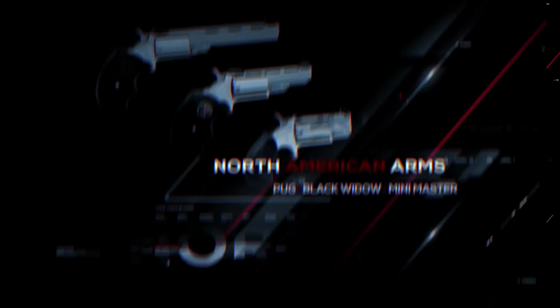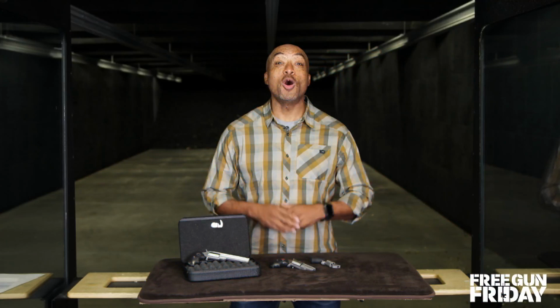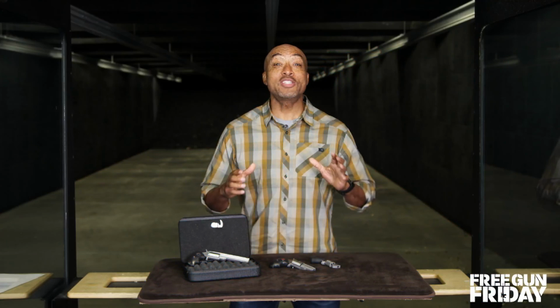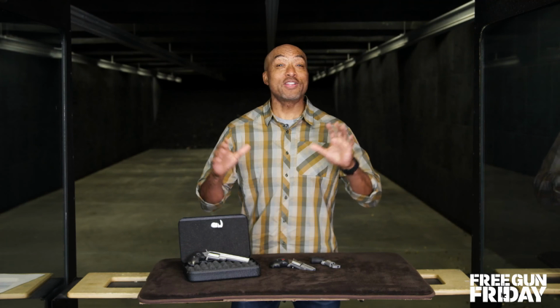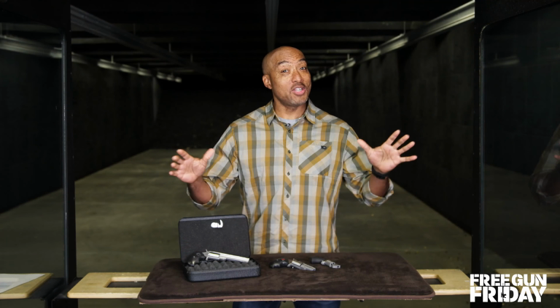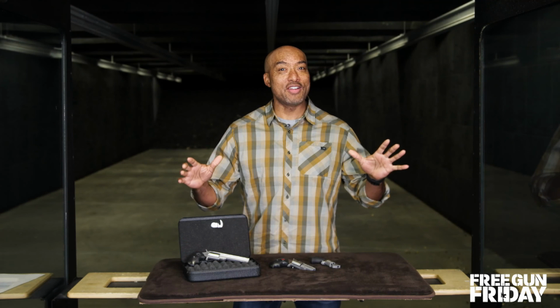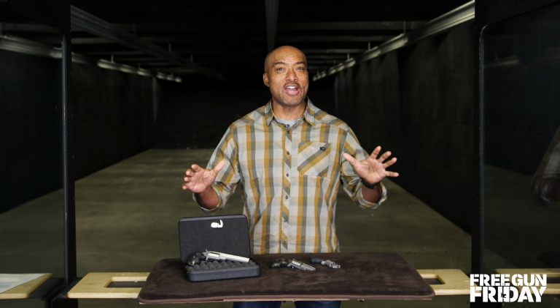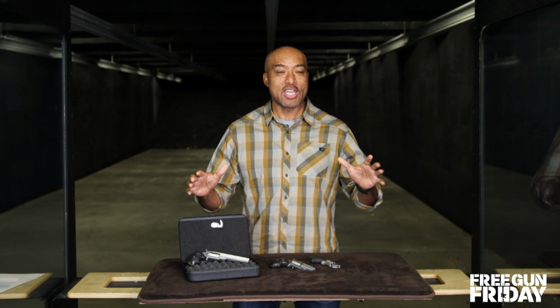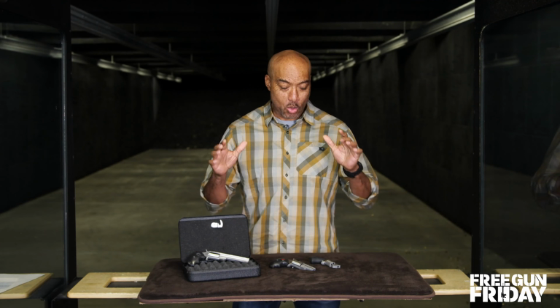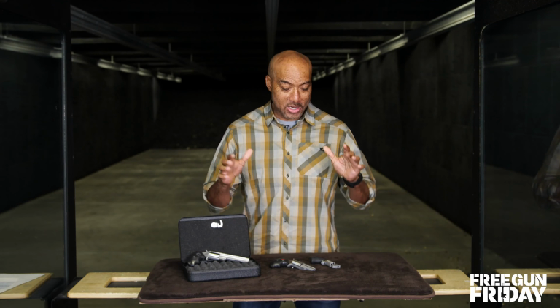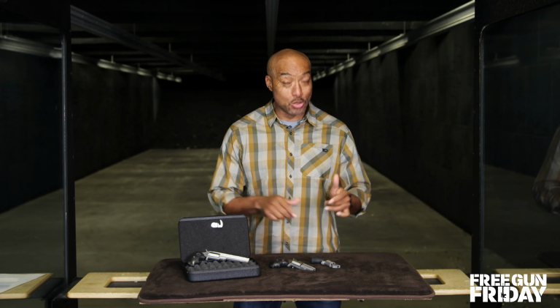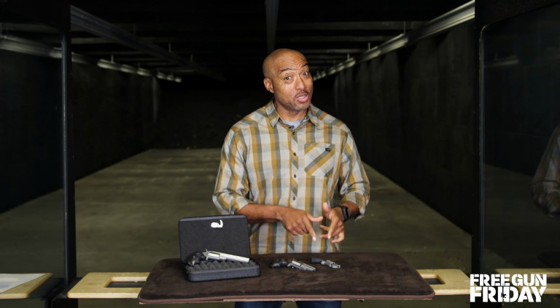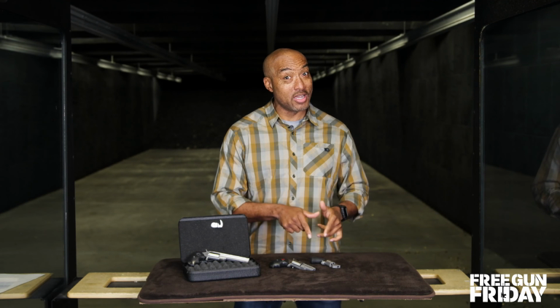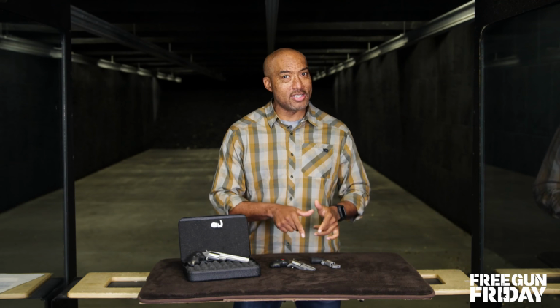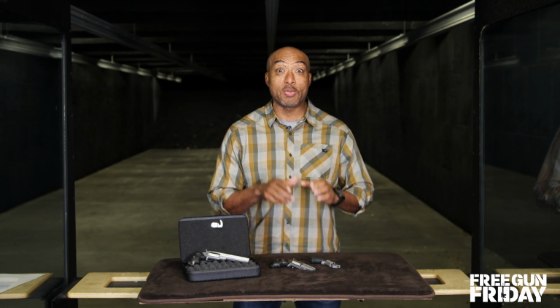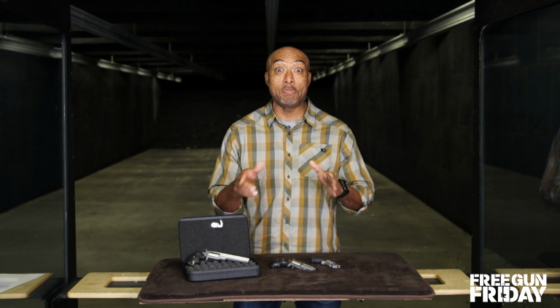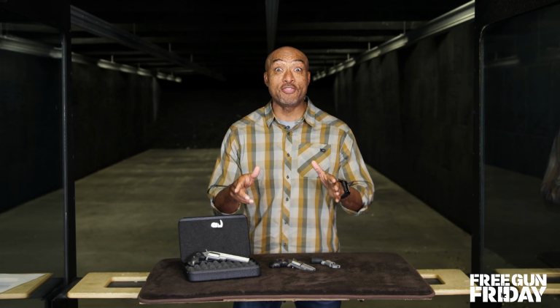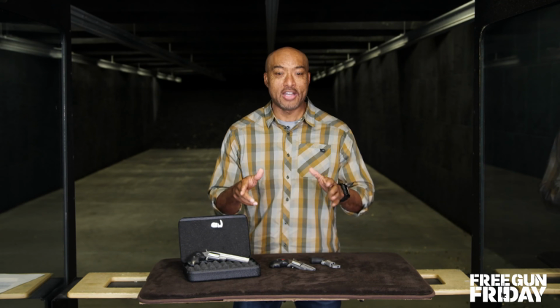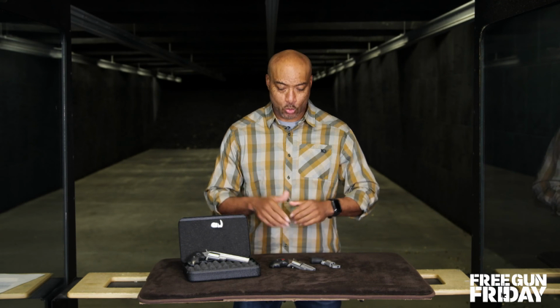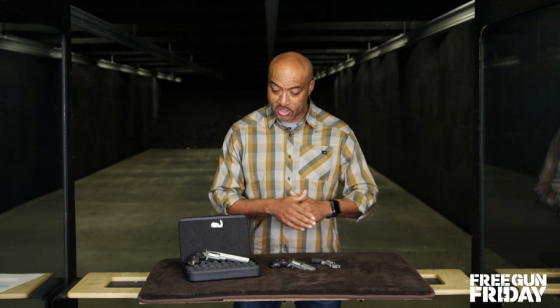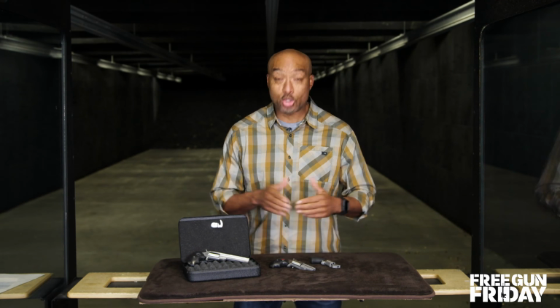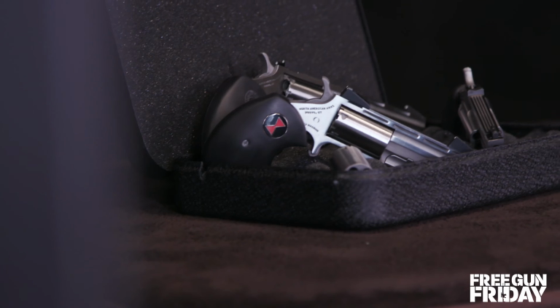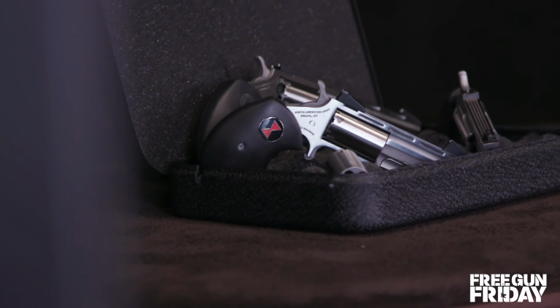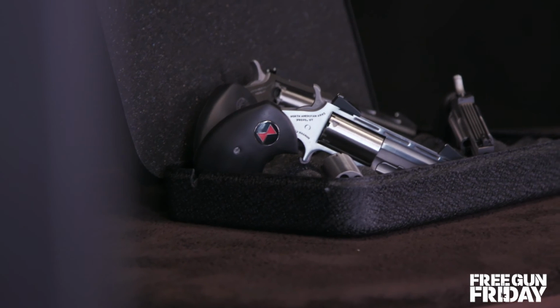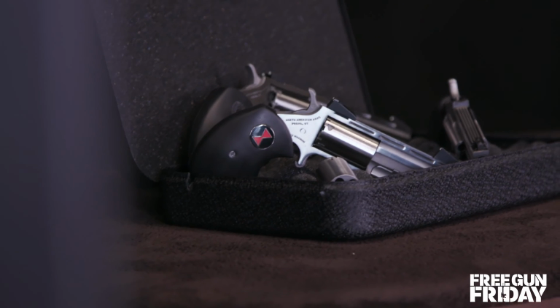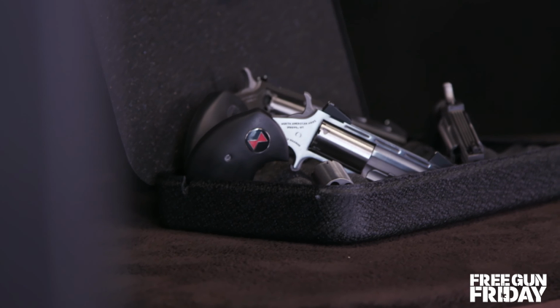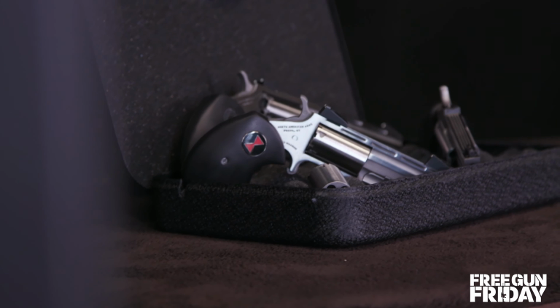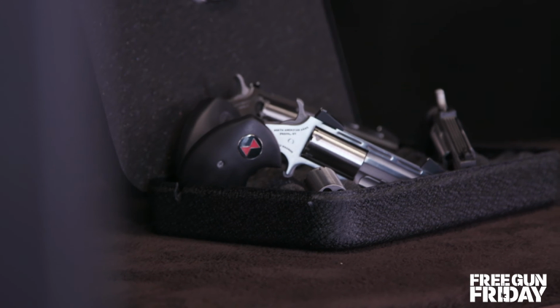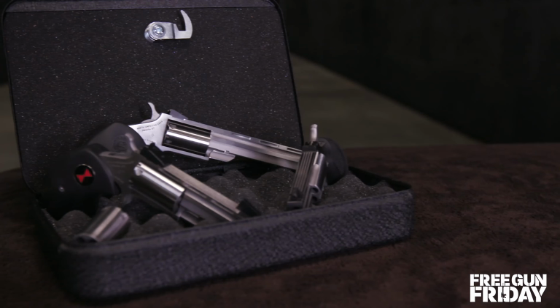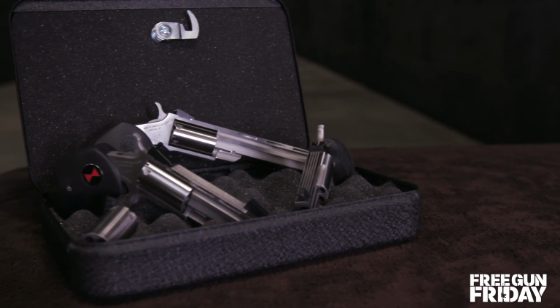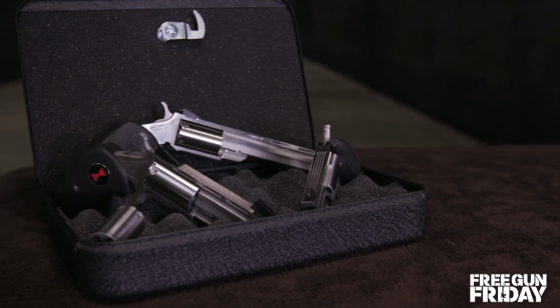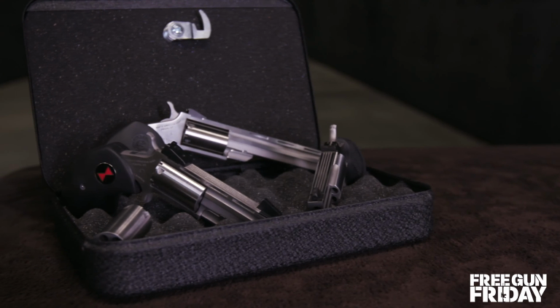On this month's Free Gun Friday, we're bringing you little guns but big fun with this triple gun giveaway from North American Arms.